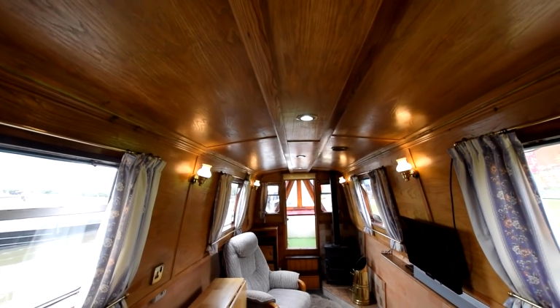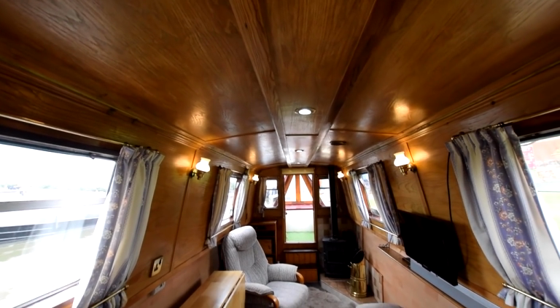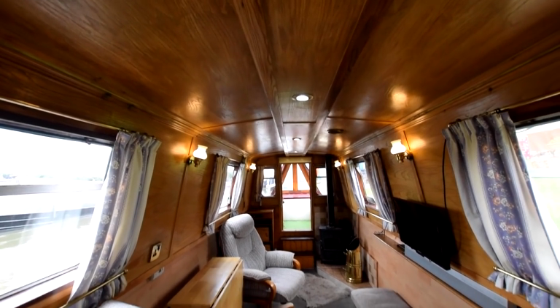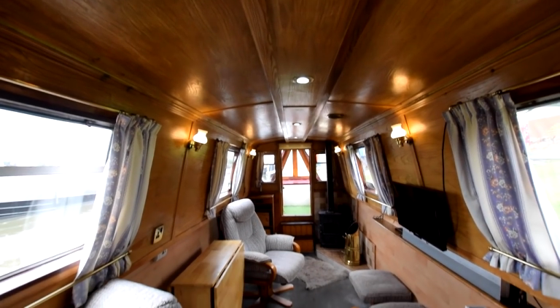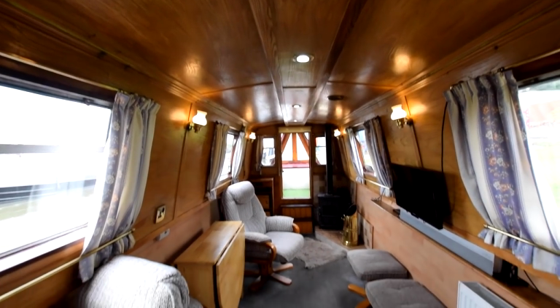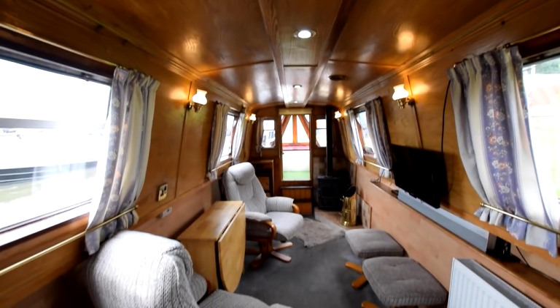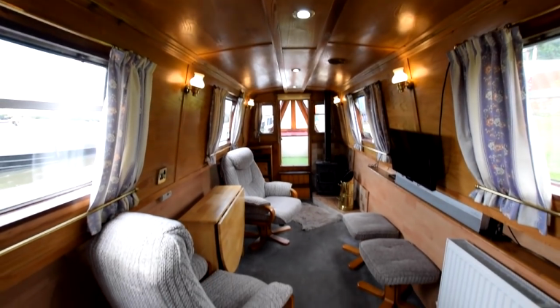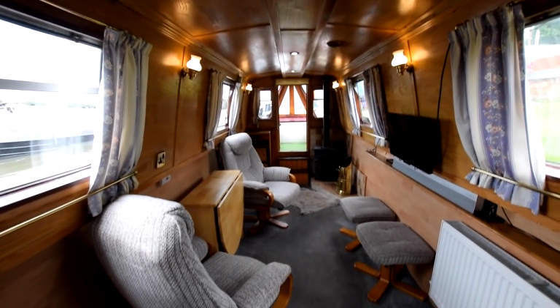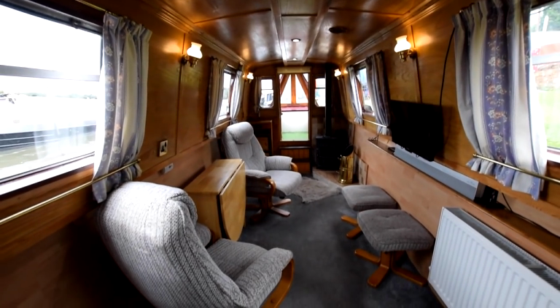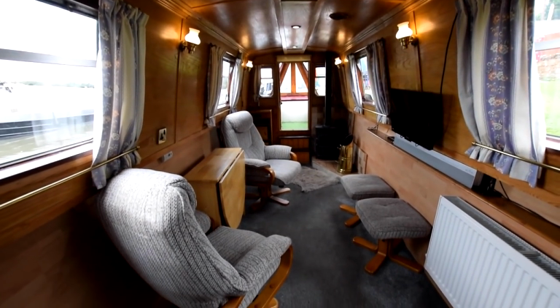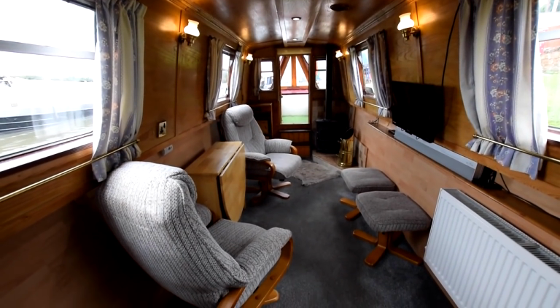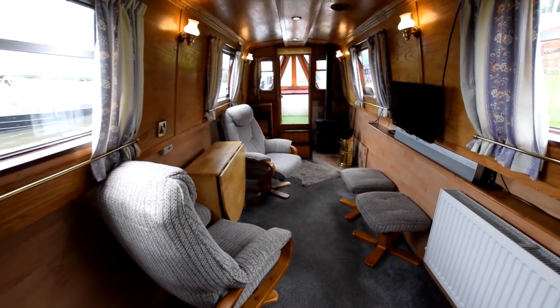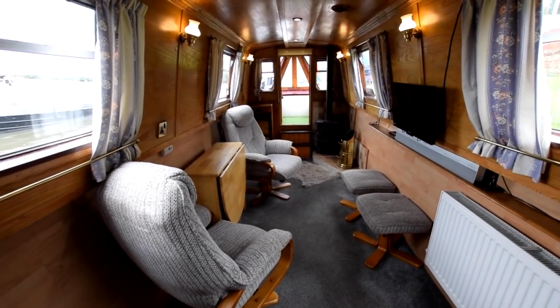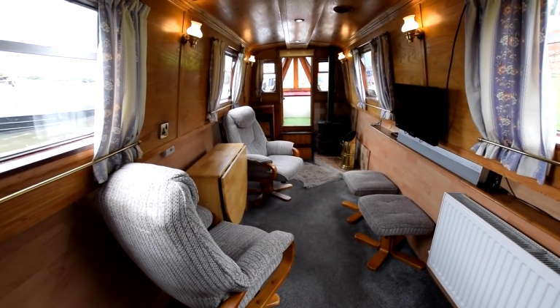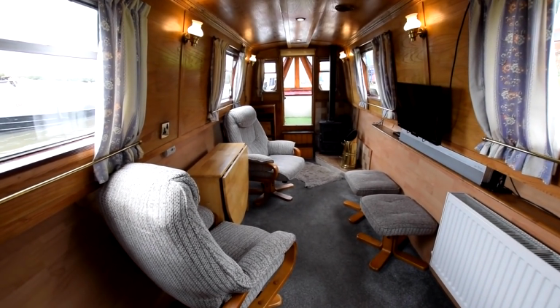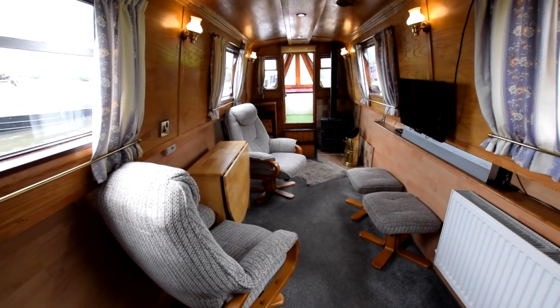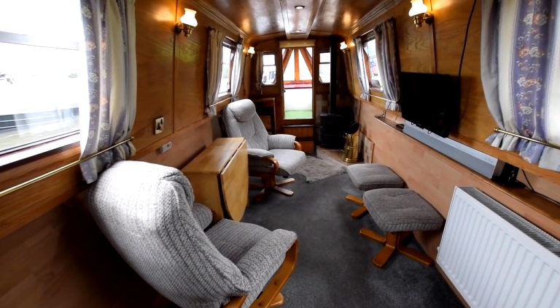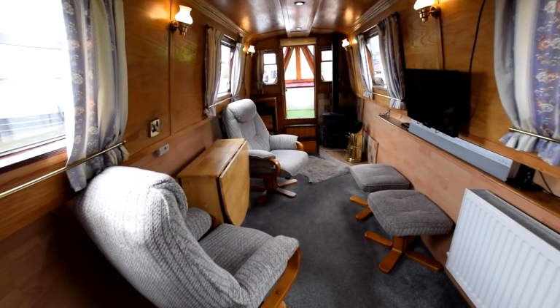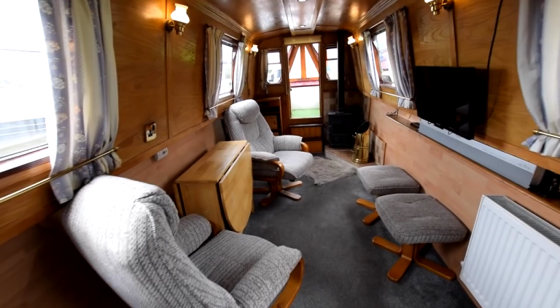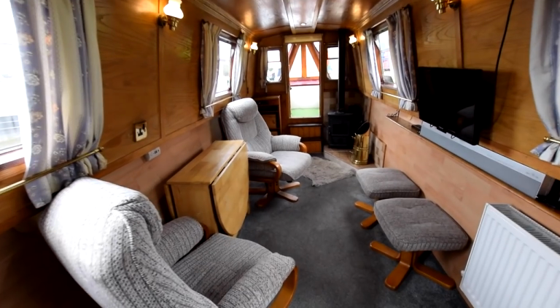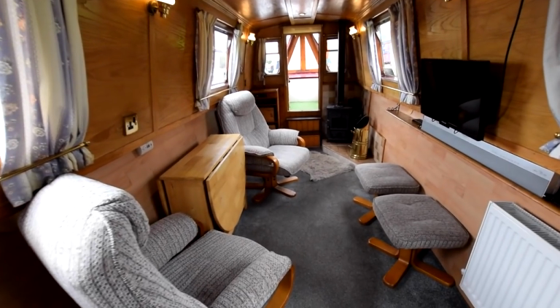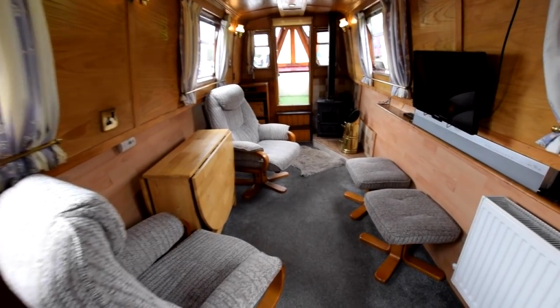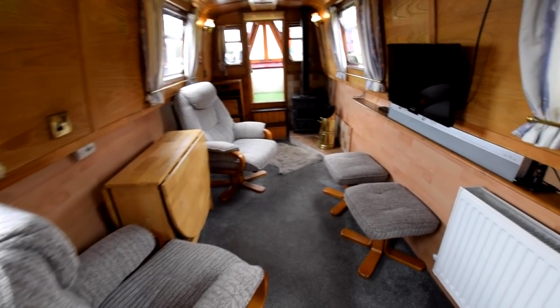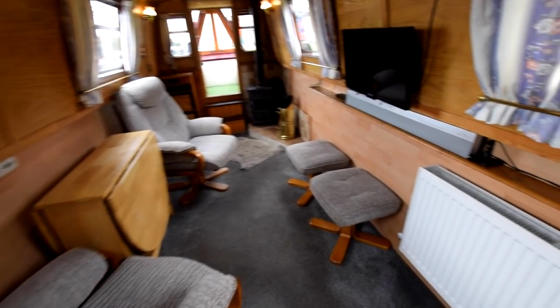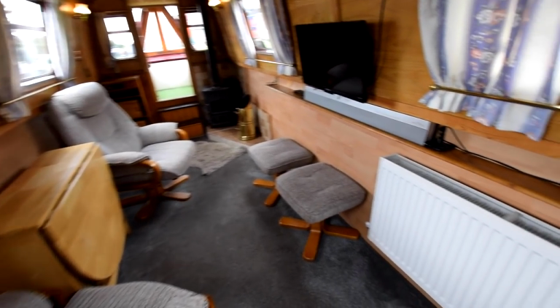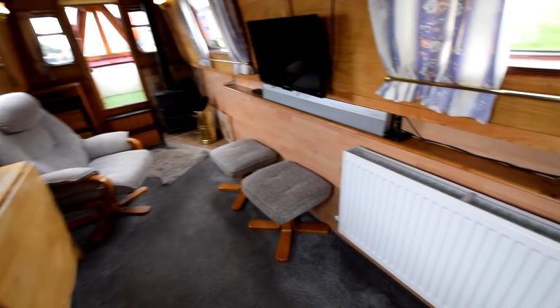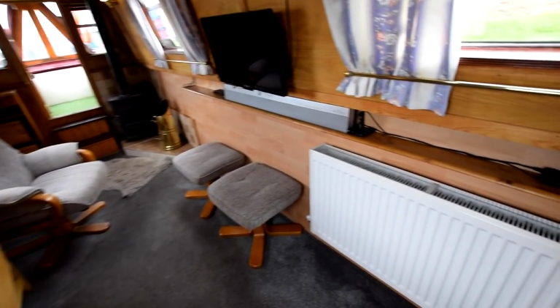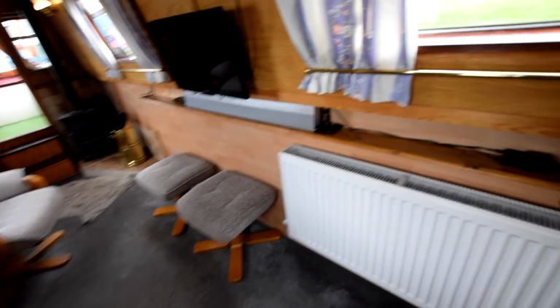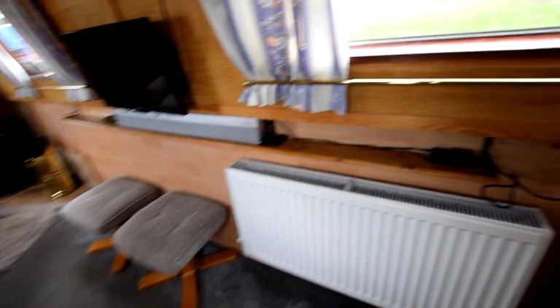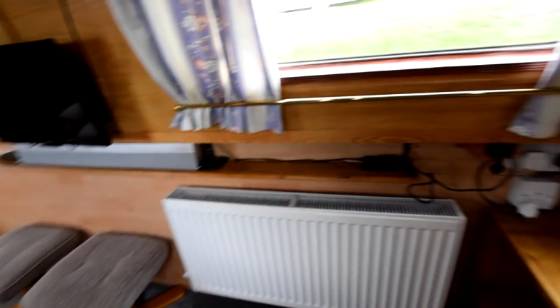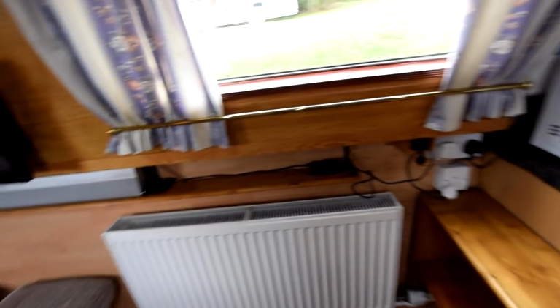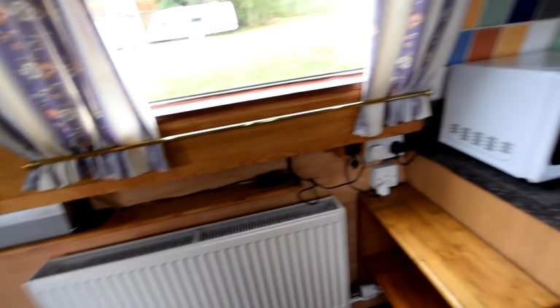Head height on this boat is 6 feet at the windows. All the lighting is LED throughout, except in the bathroom.